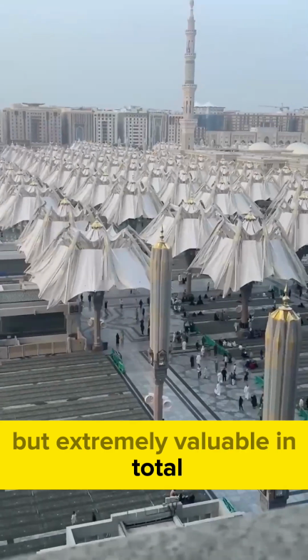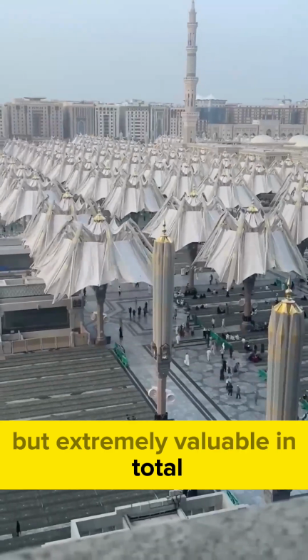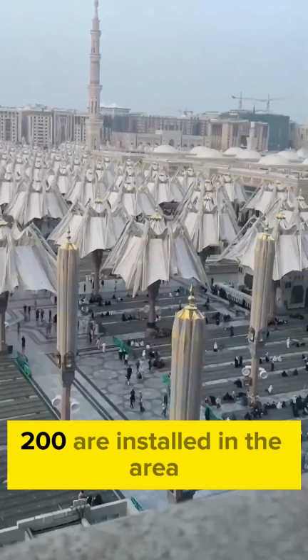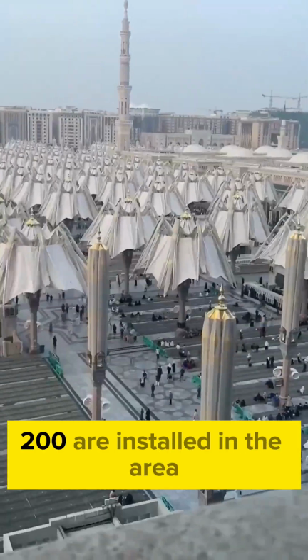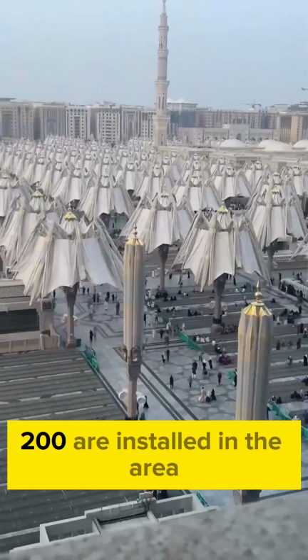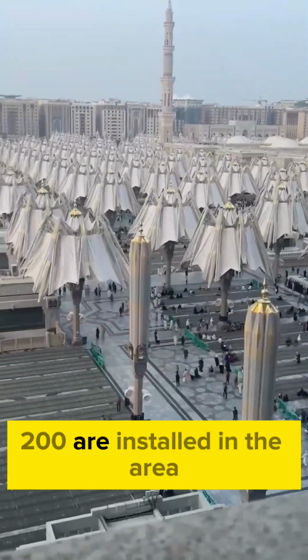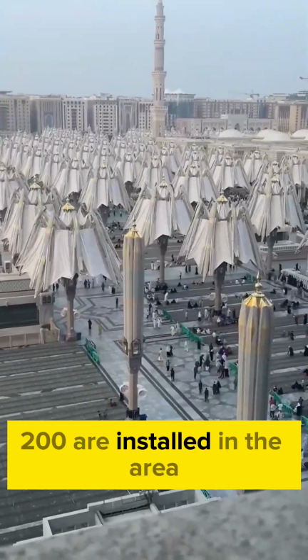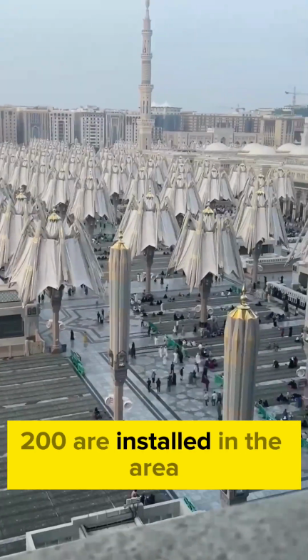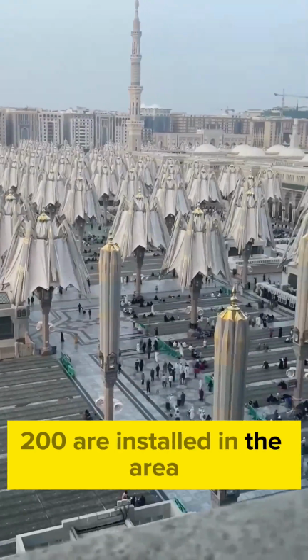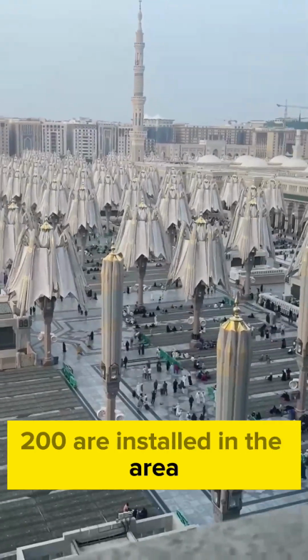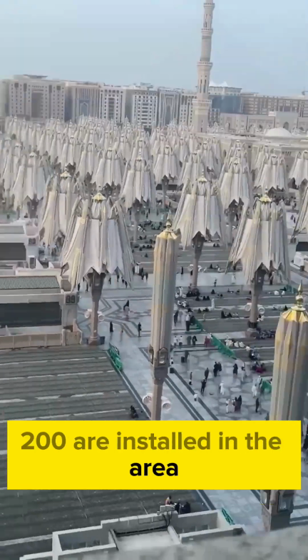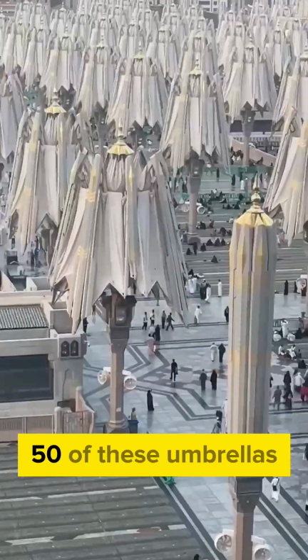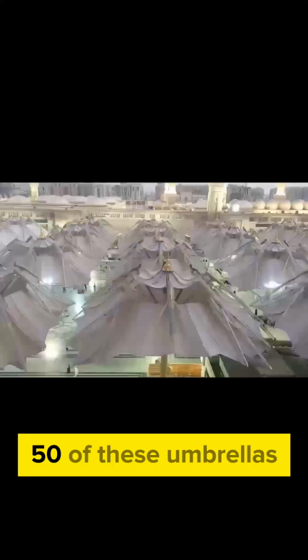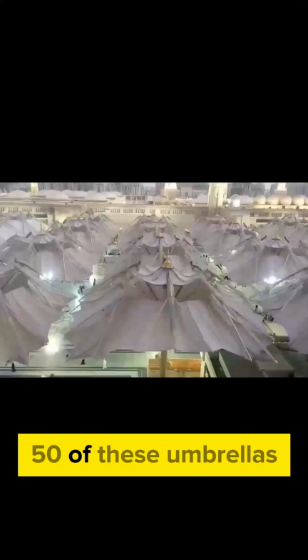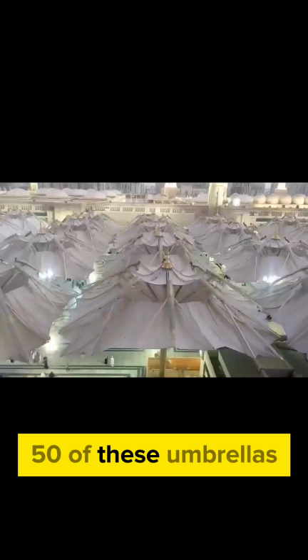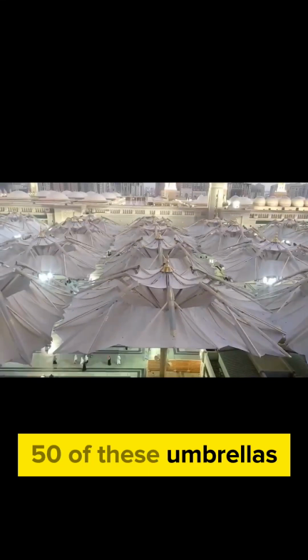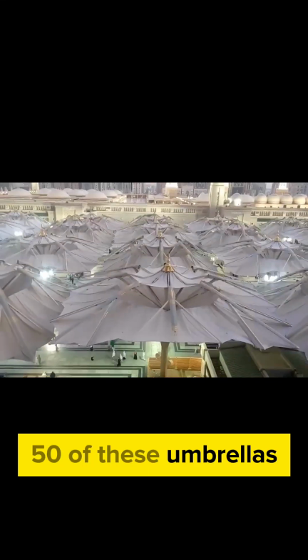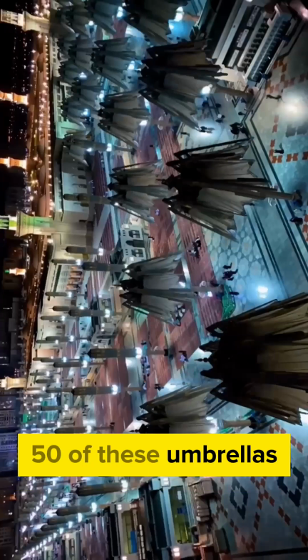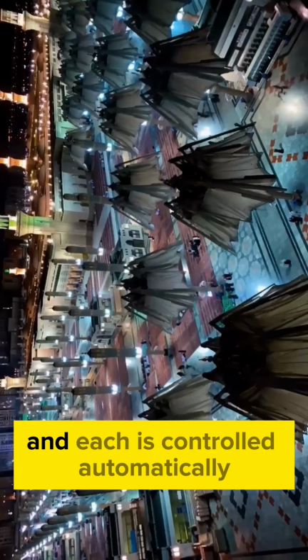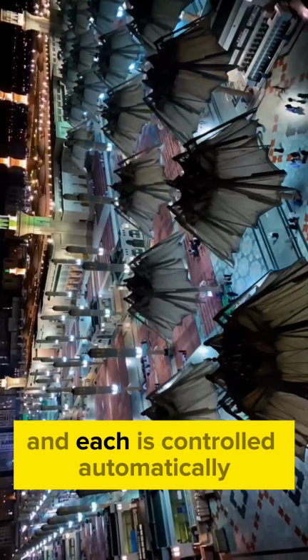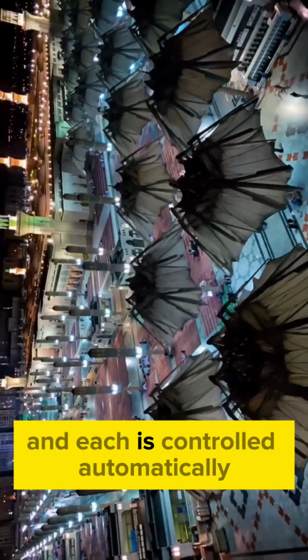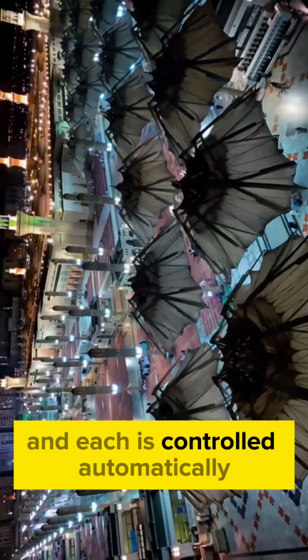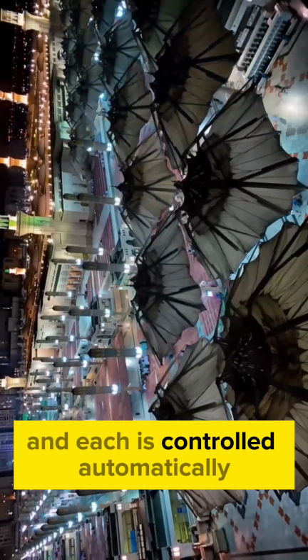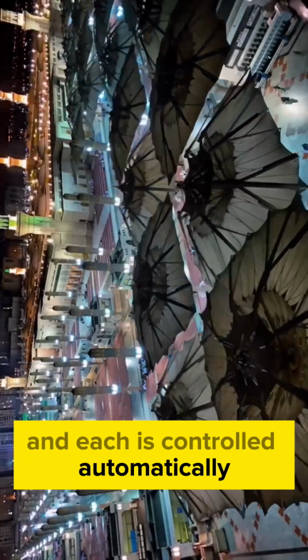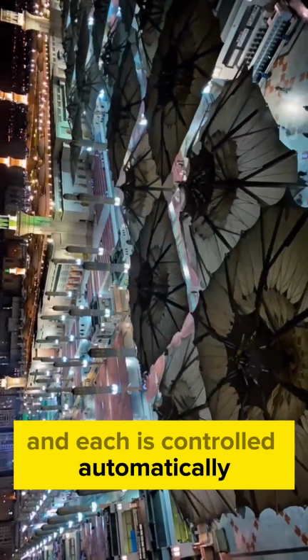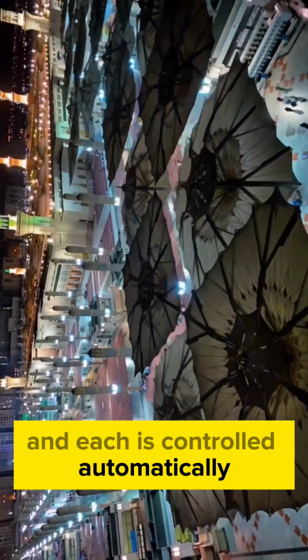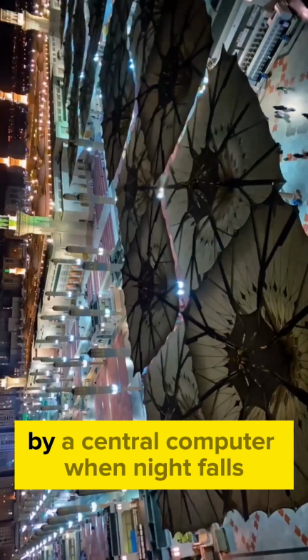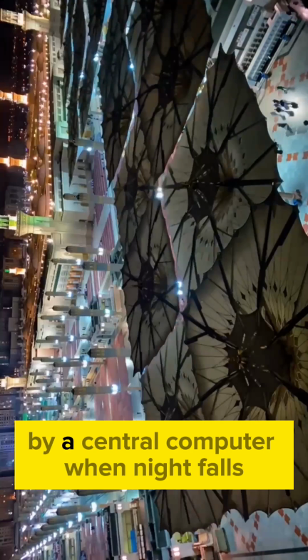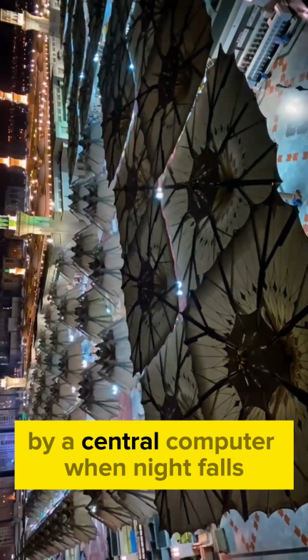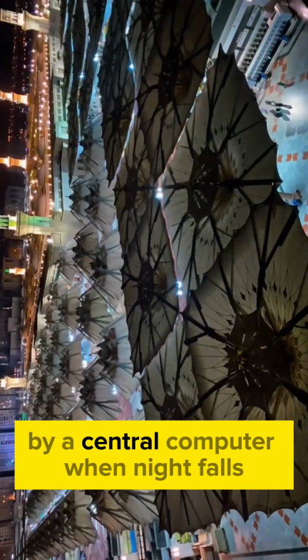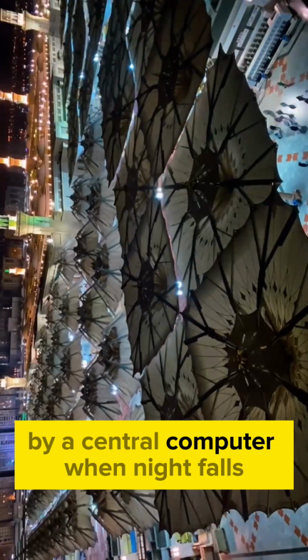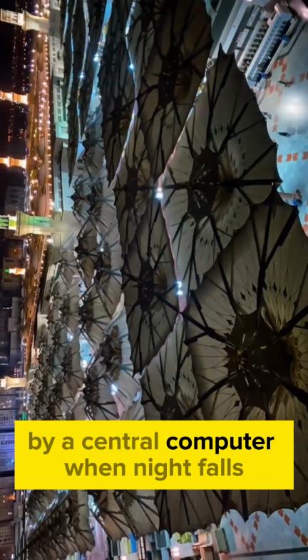In total, 250 of these umbrellas are installed in the area, and each is controlled automatically by a central computer.